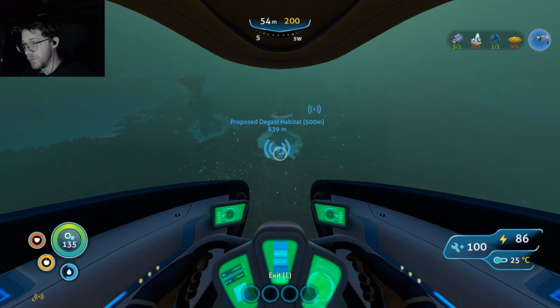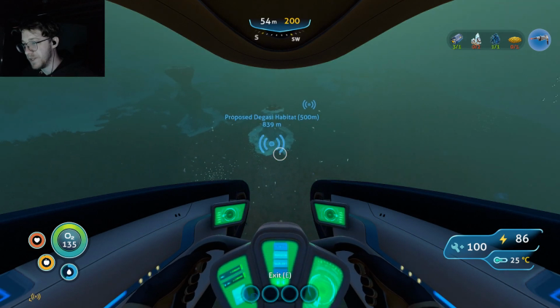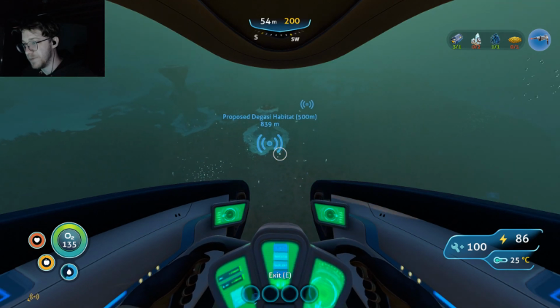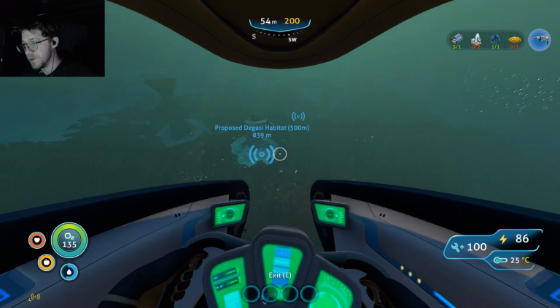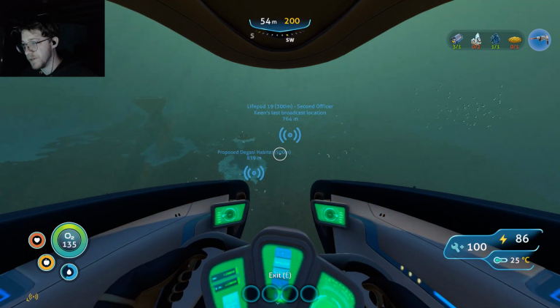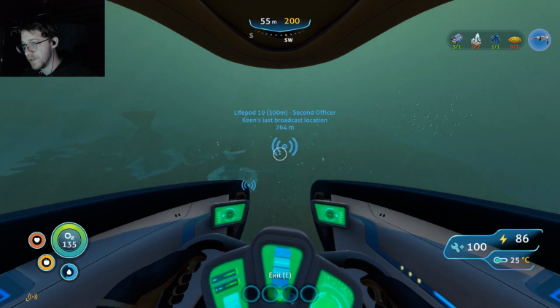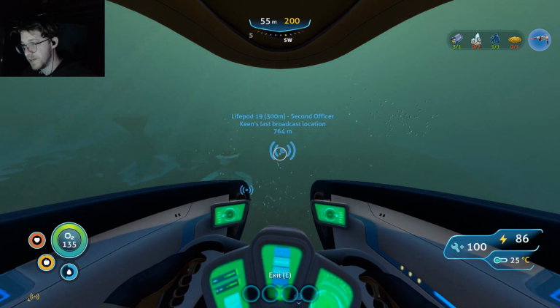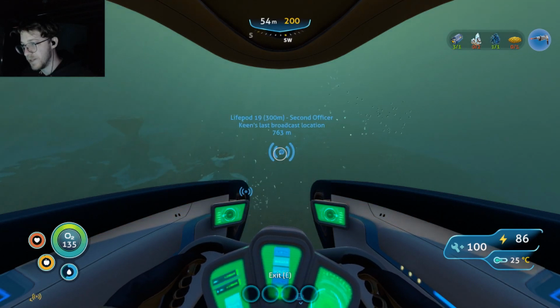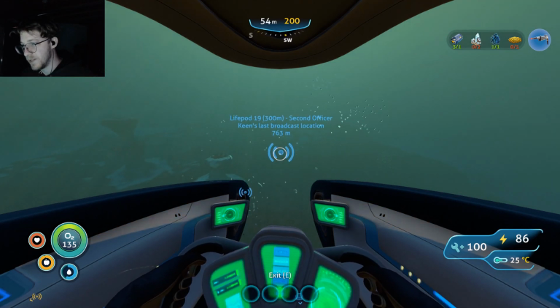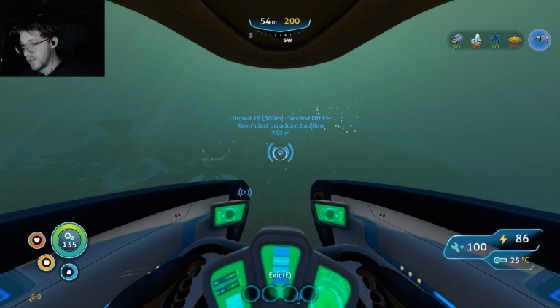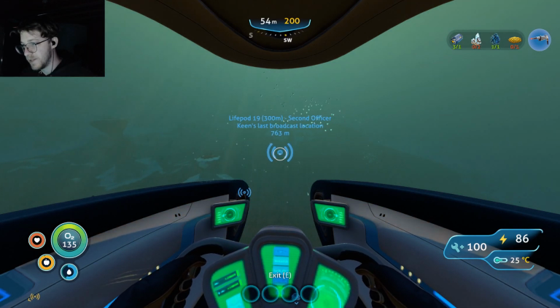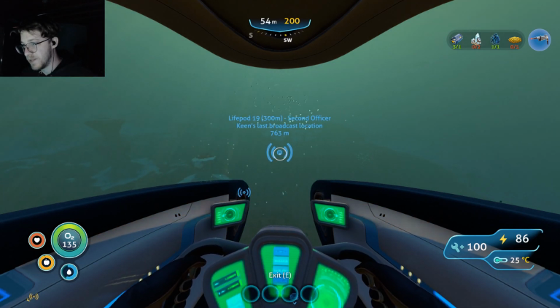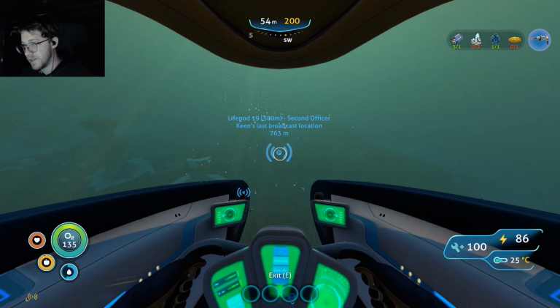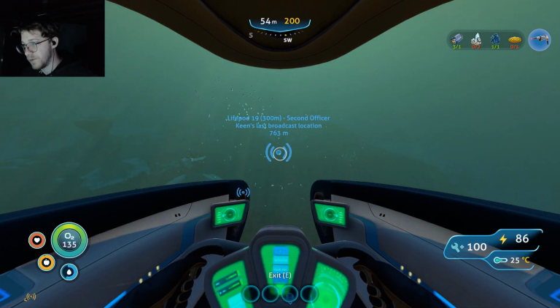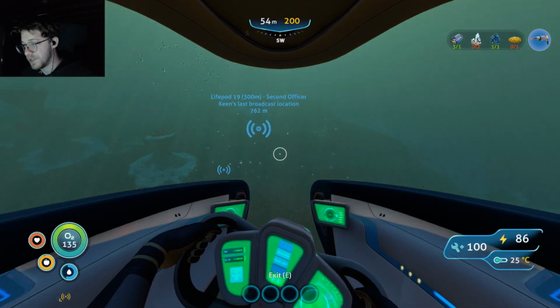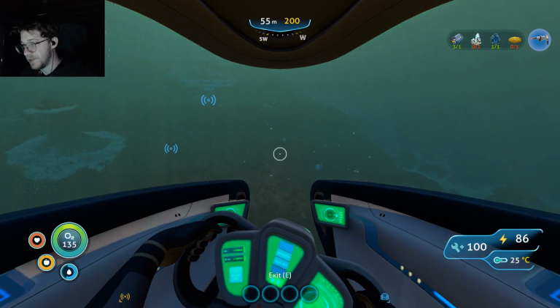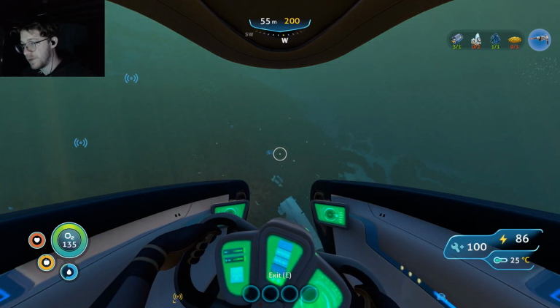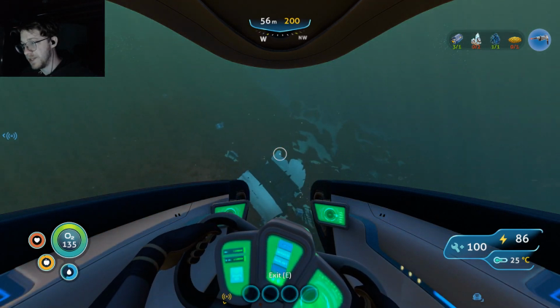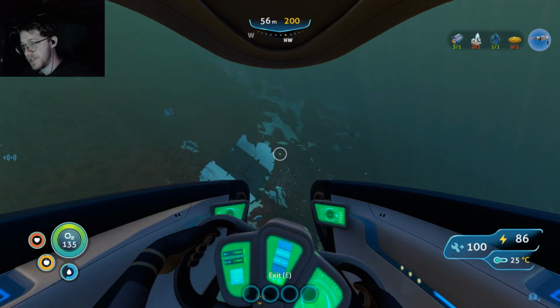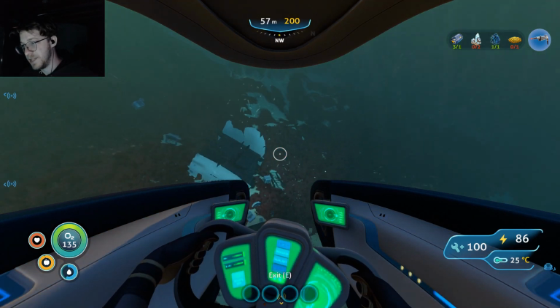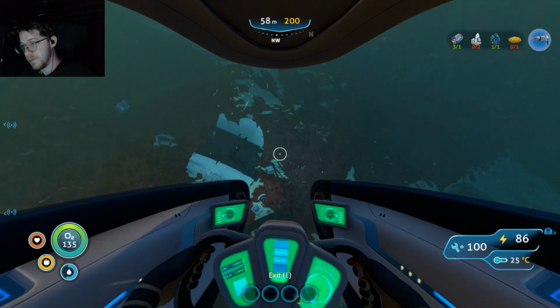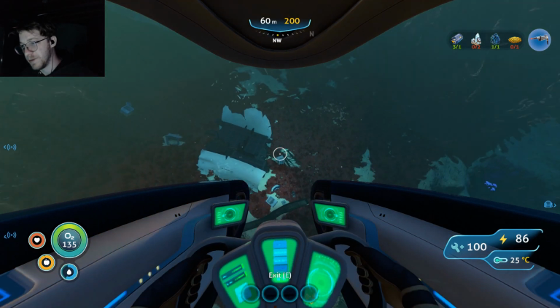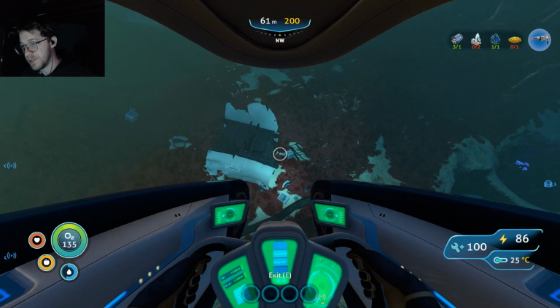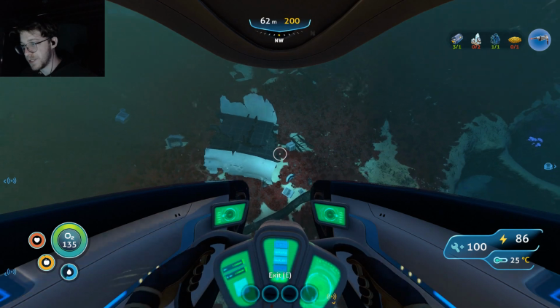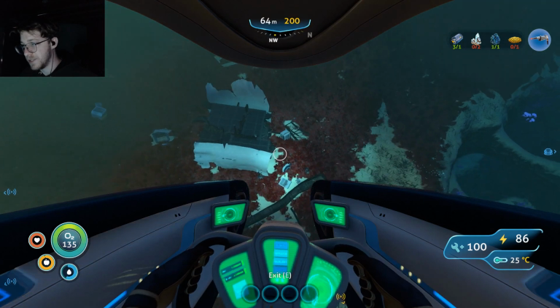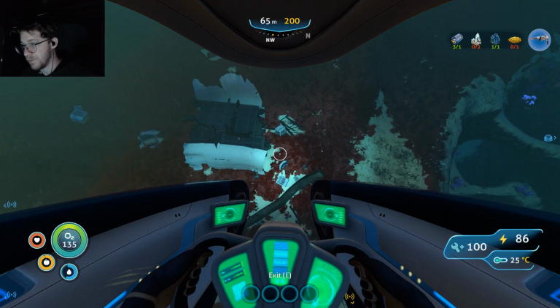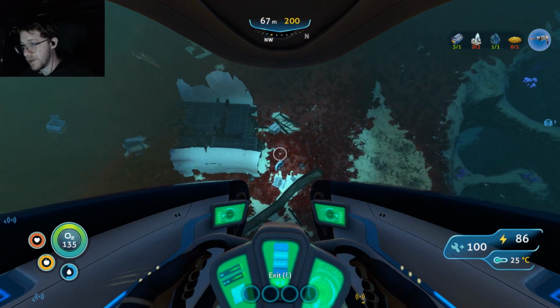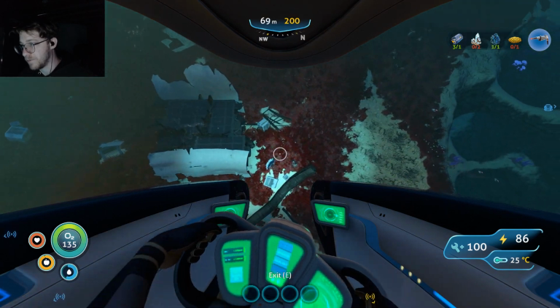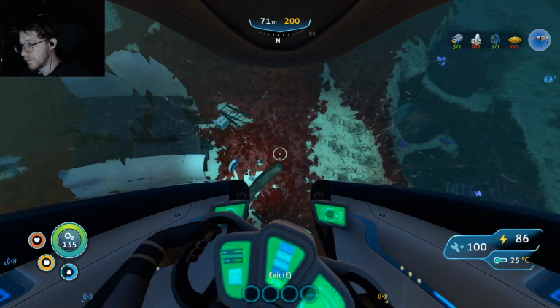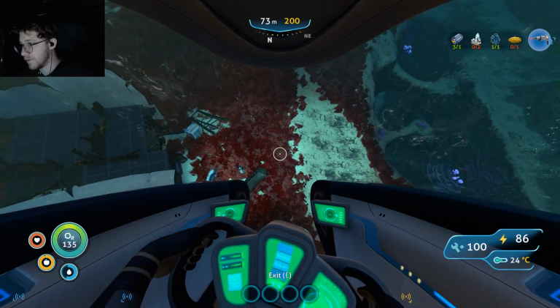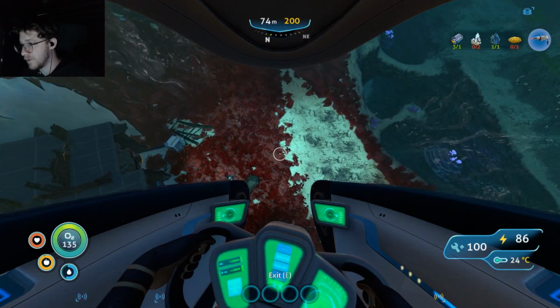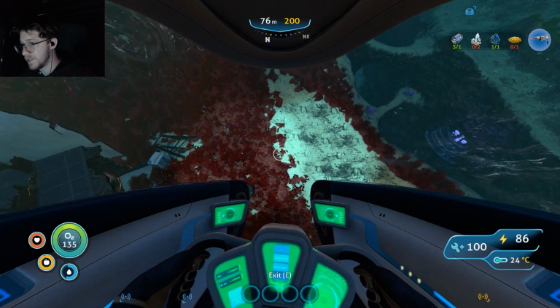I noticed there's a lot of glare on my glasses. I'm not really sure how to fix that other than getting contacts. Anyway, we were going to life pod 19, but I want to check this wreck out for a second. I can't remember if I've been here or not — I don't think I have.